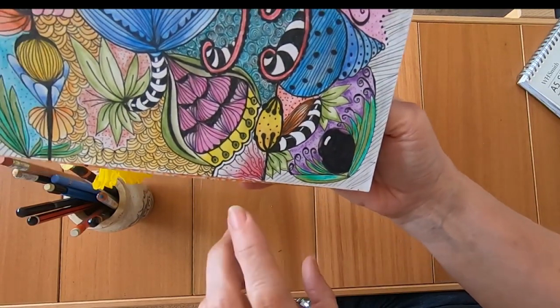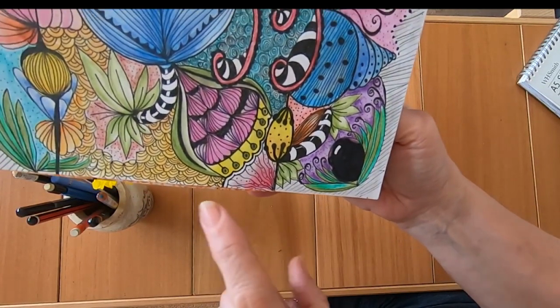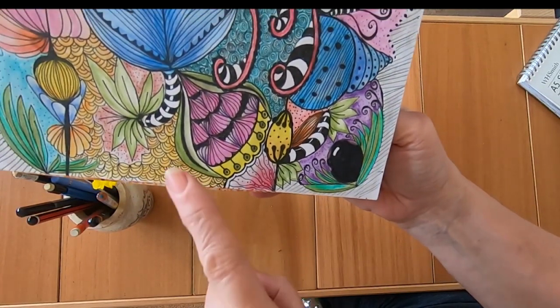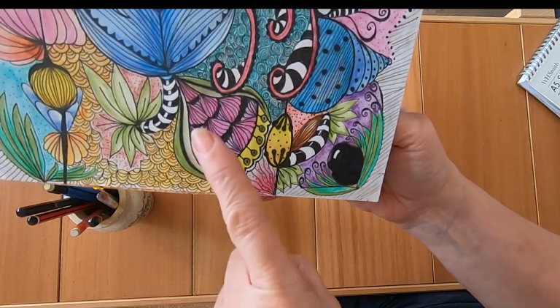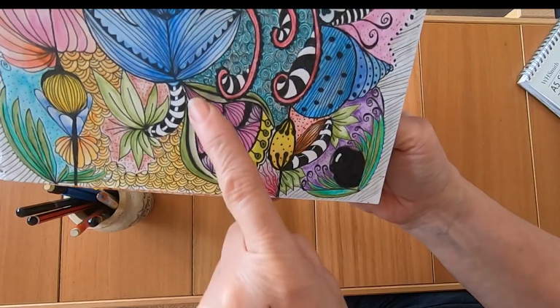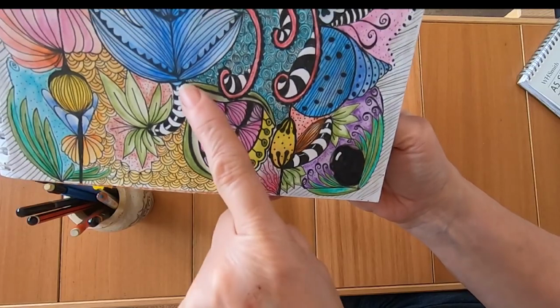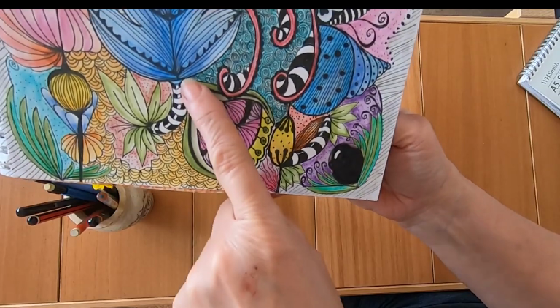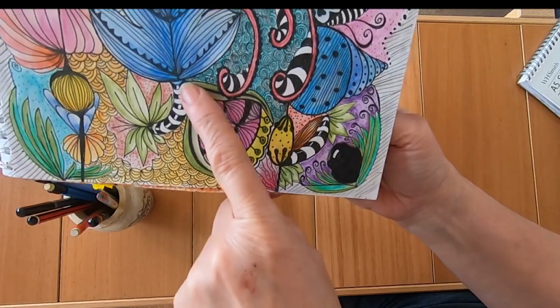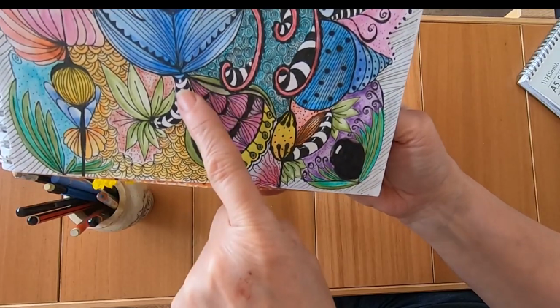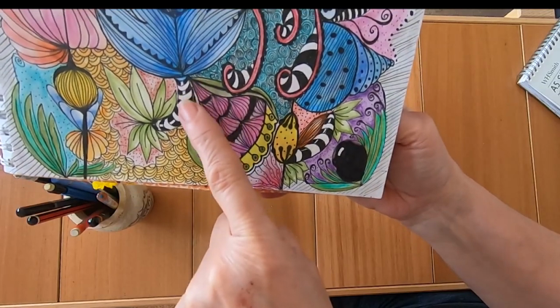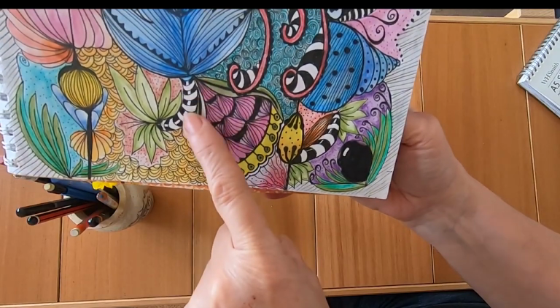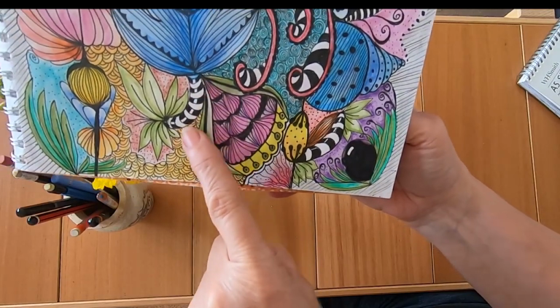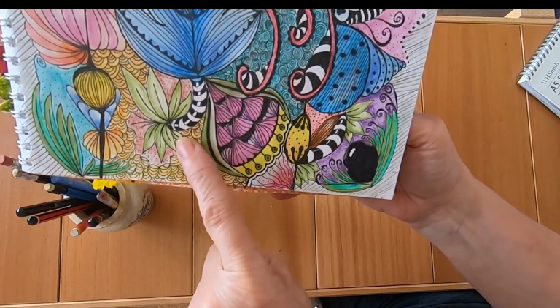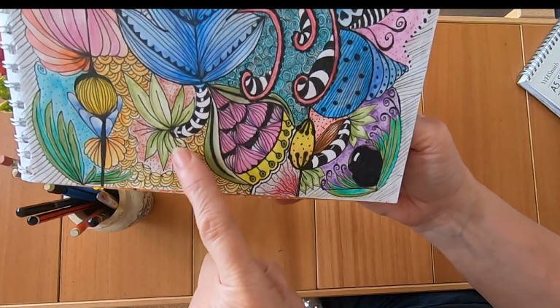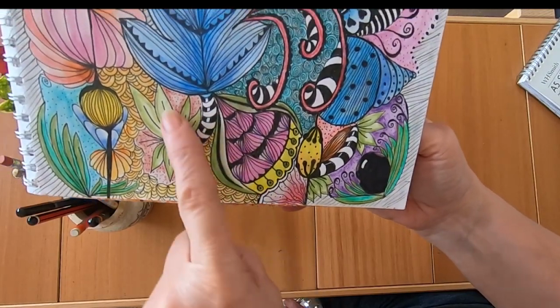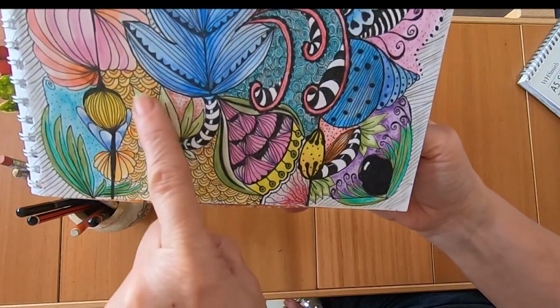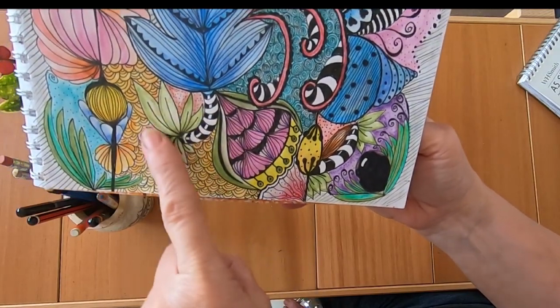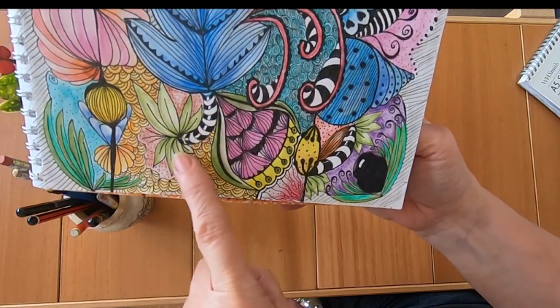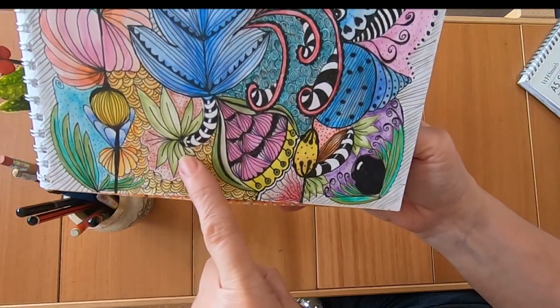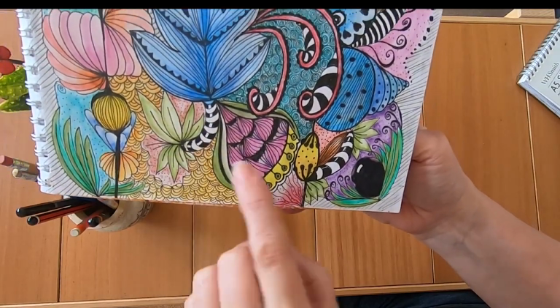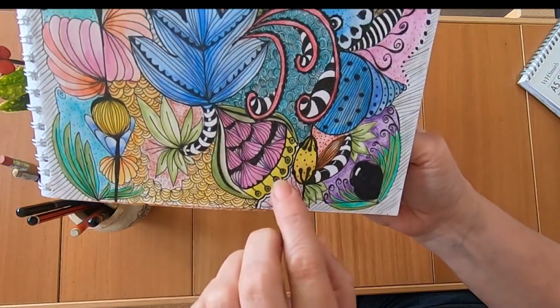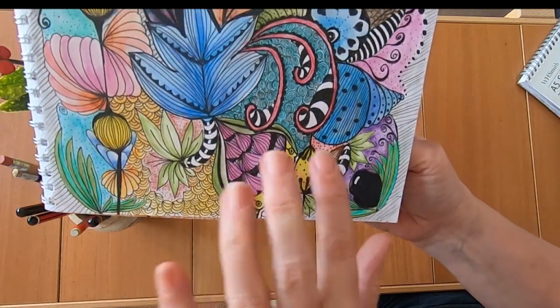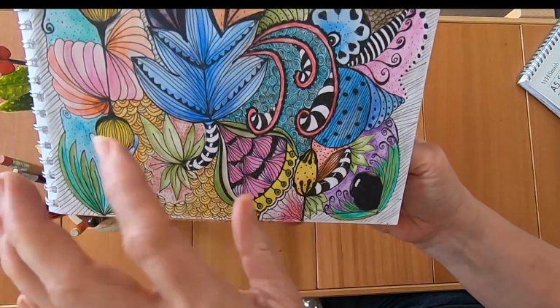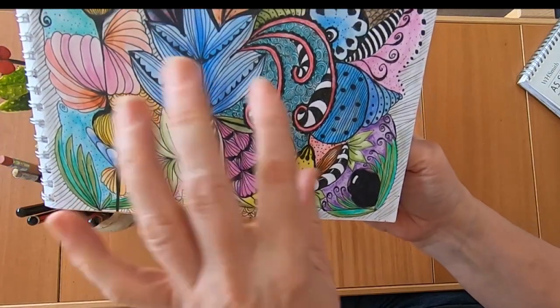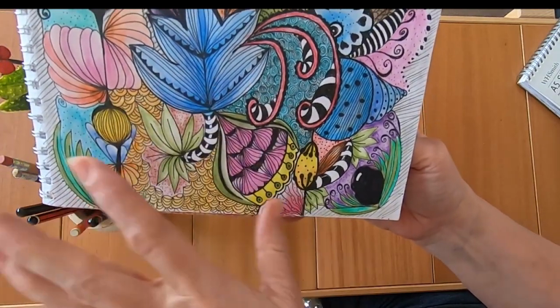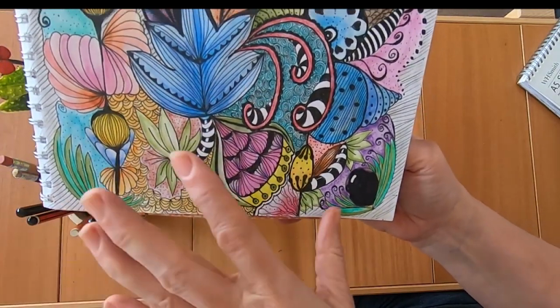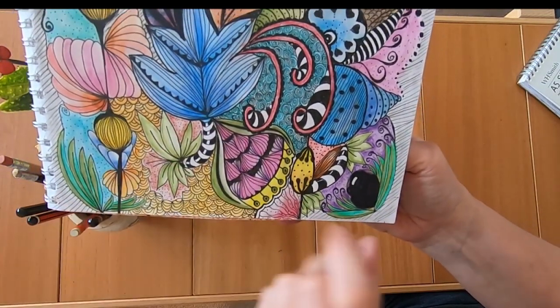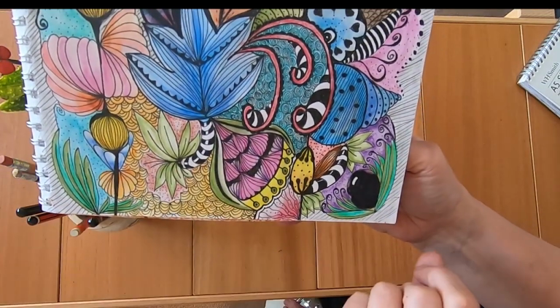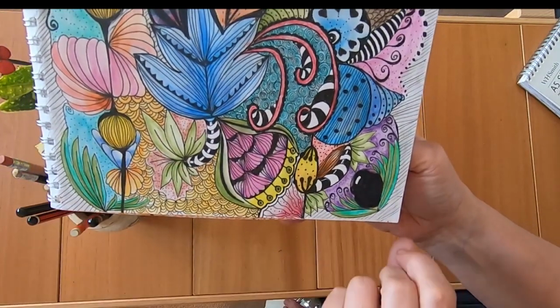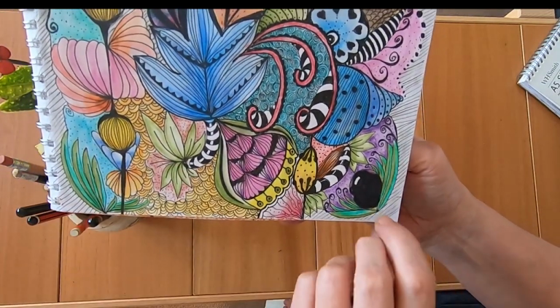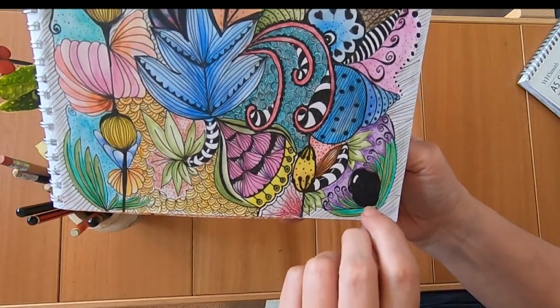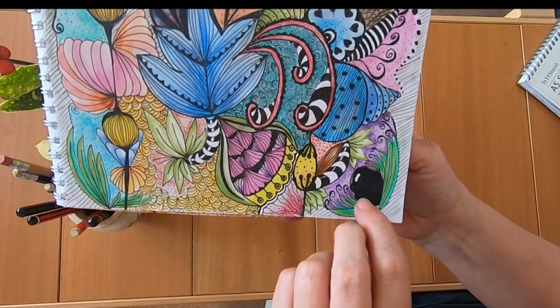One thing I do like is this black and white with the green here — I just really love that colour combination.